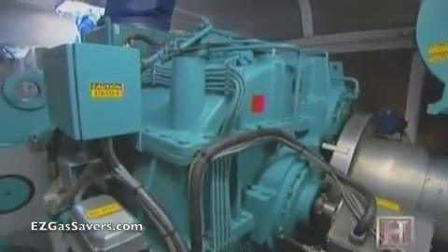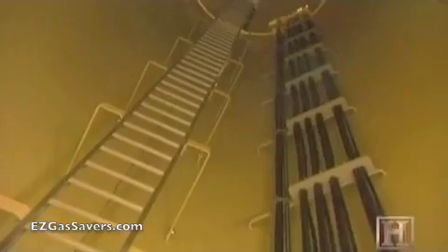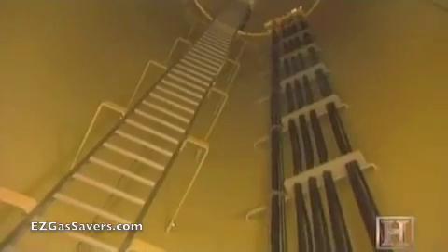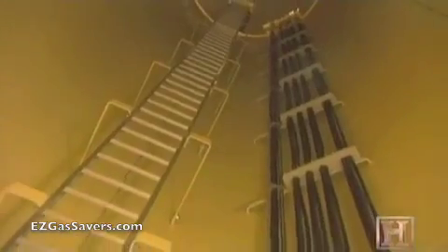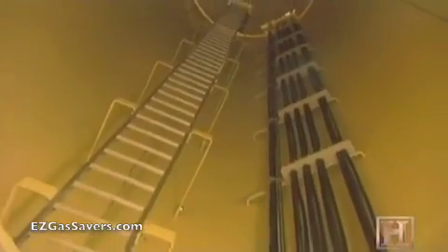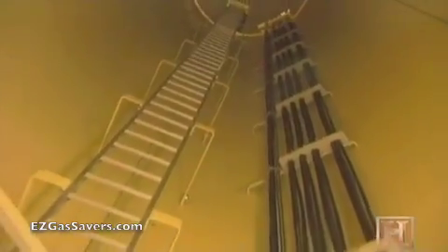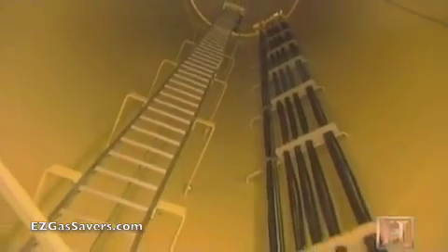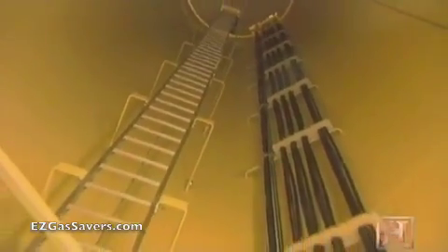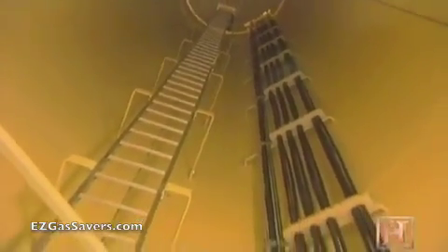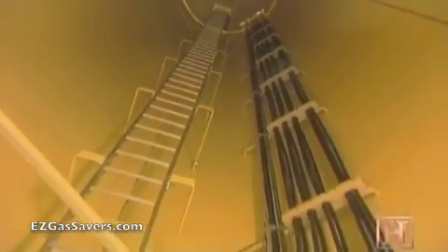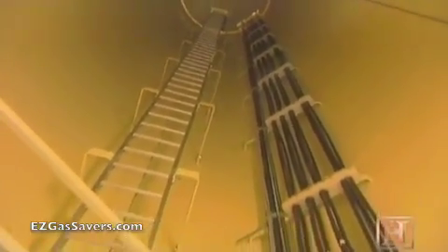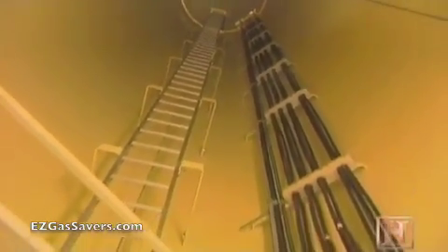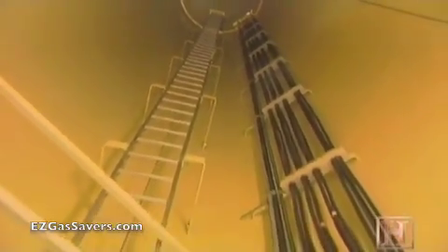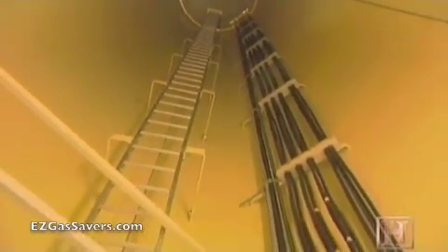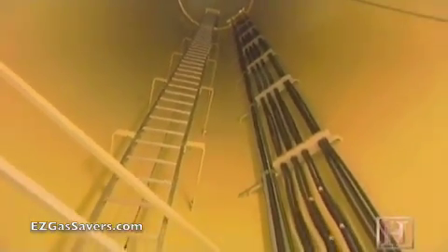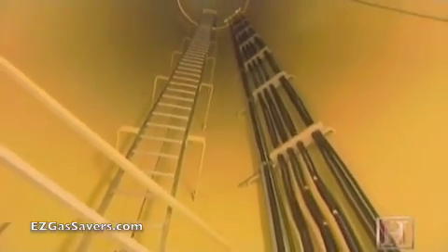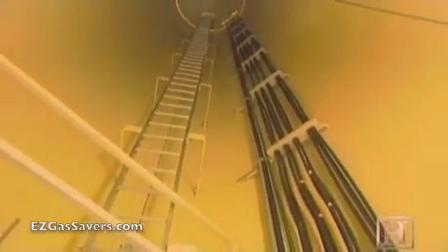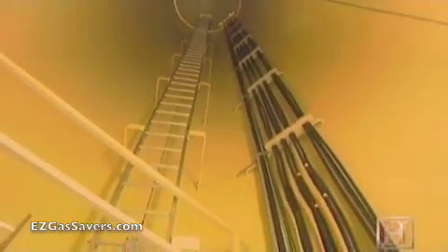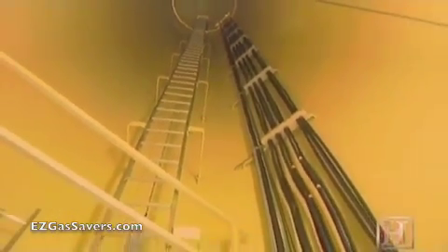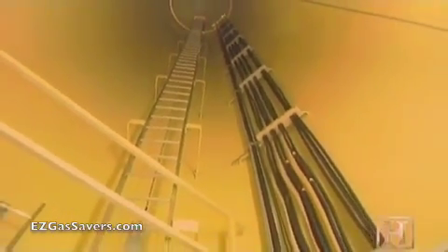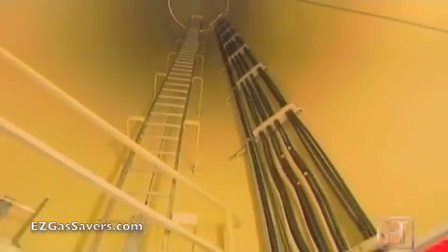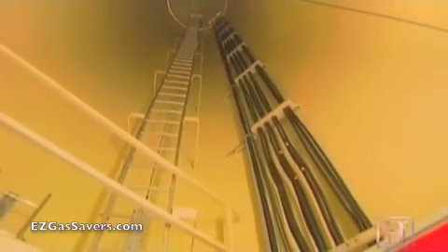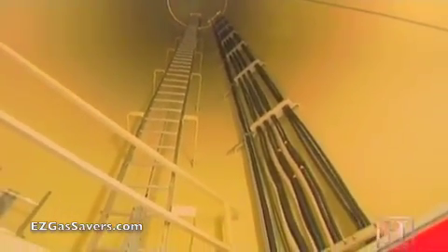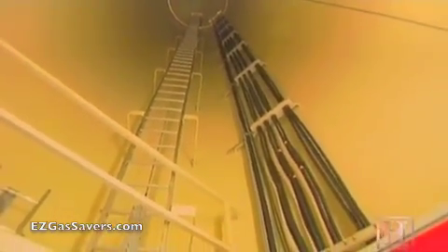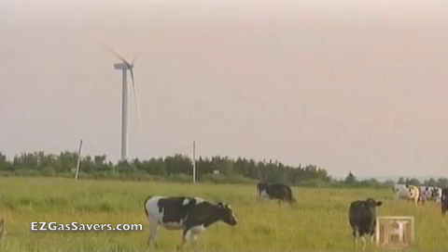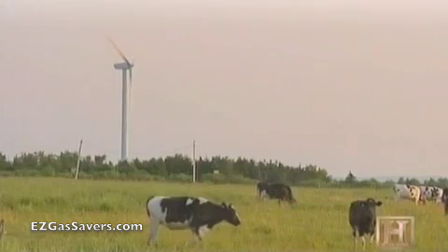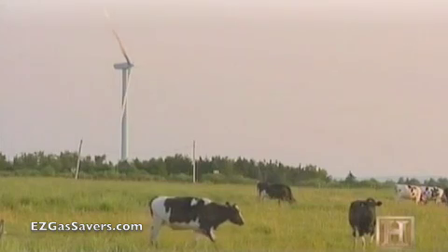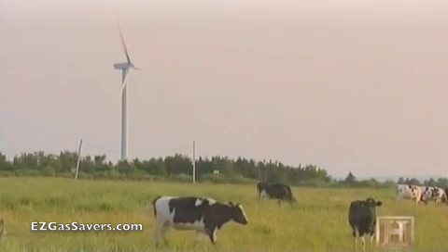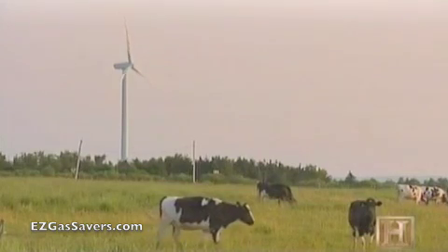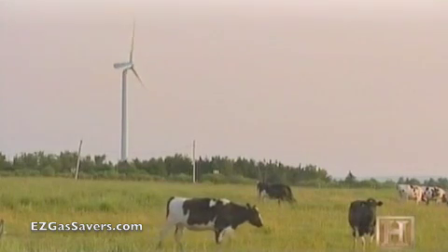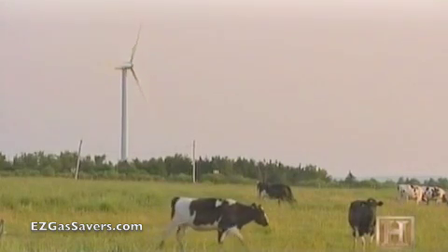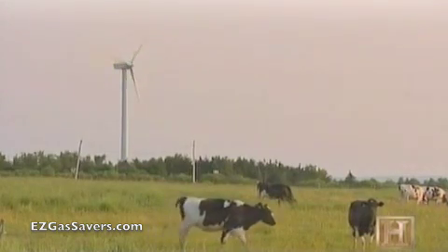The generator operates between about 850 to 1,400 RPMs. From the generator, the electric current travels down the tower to underground transmission lines and into the power grid.